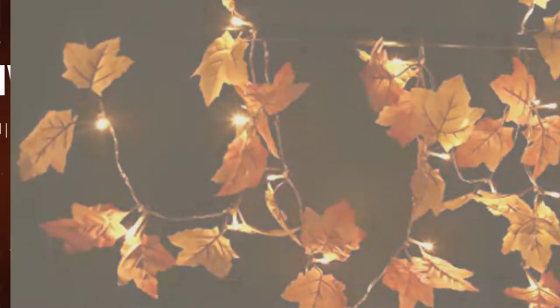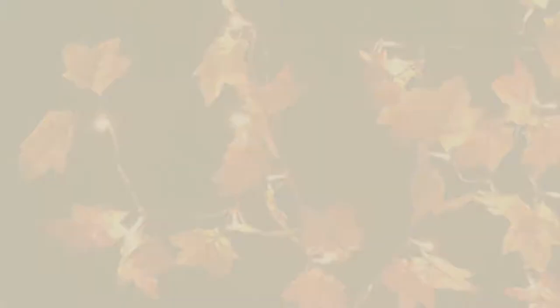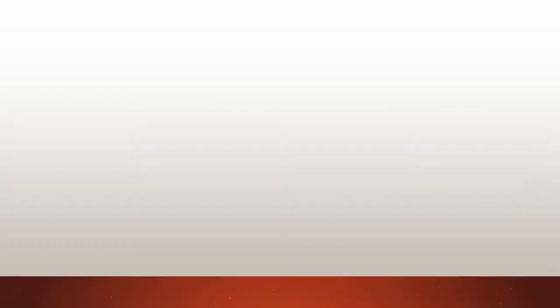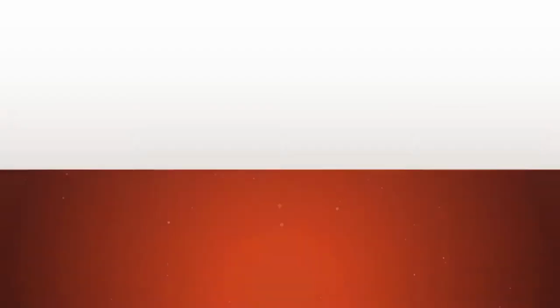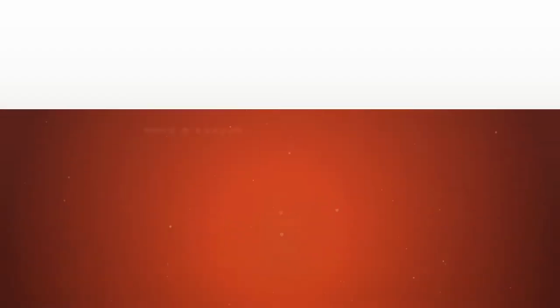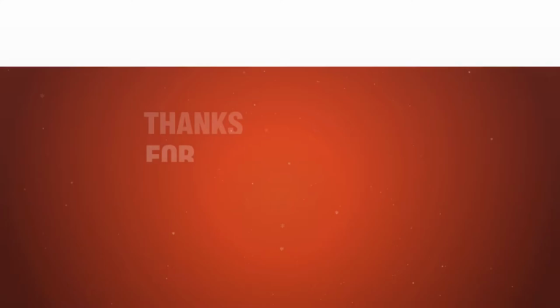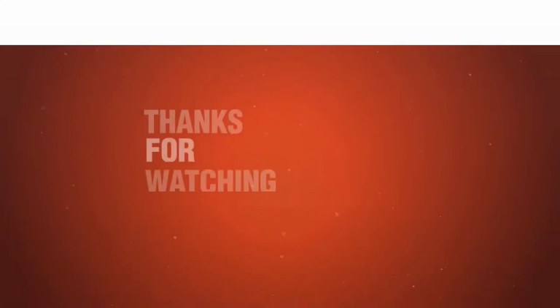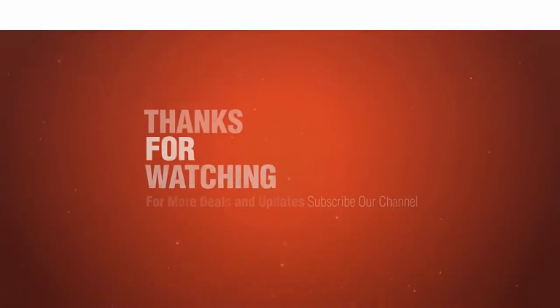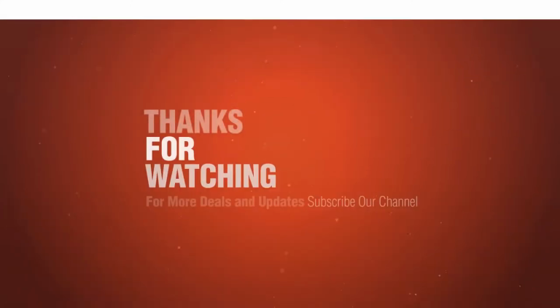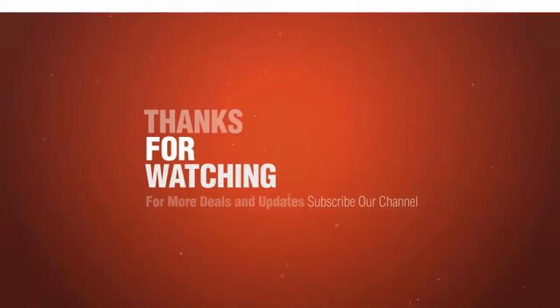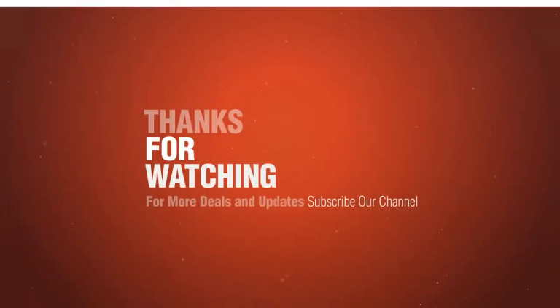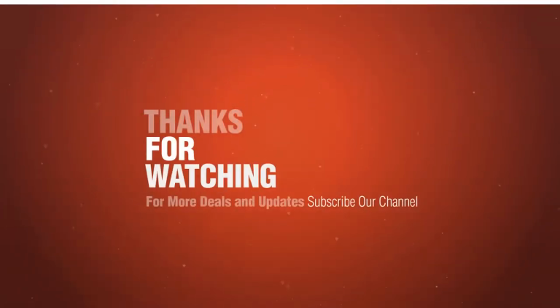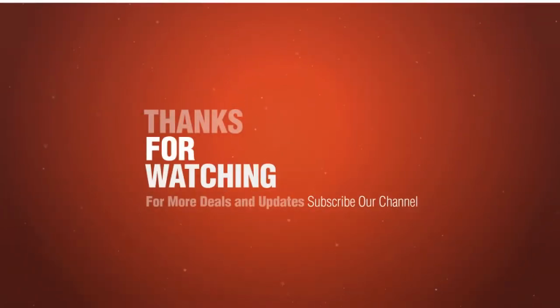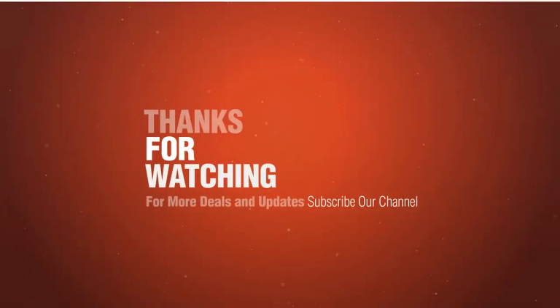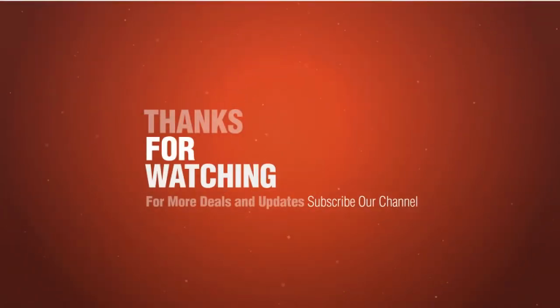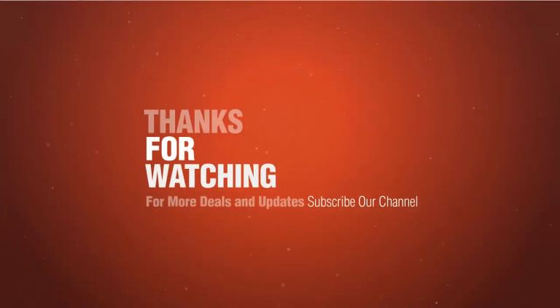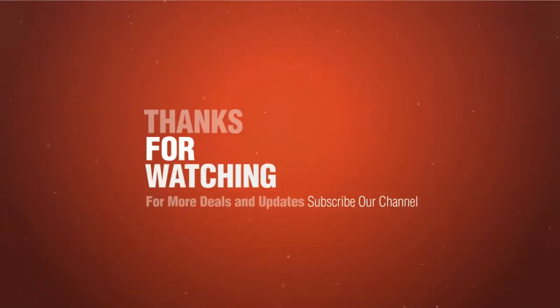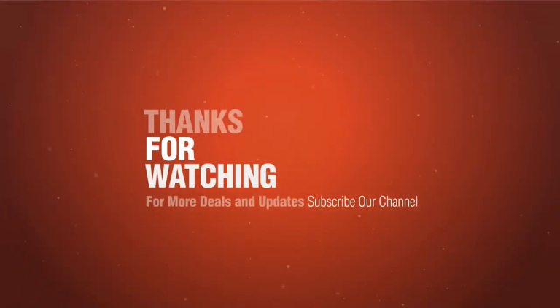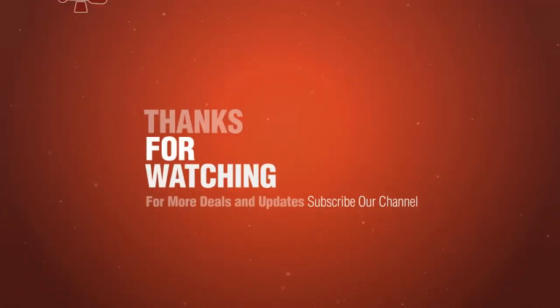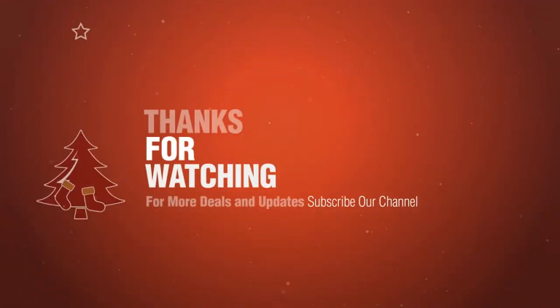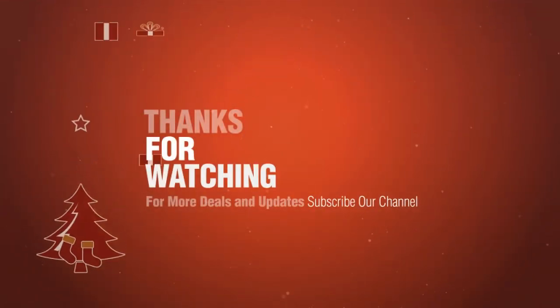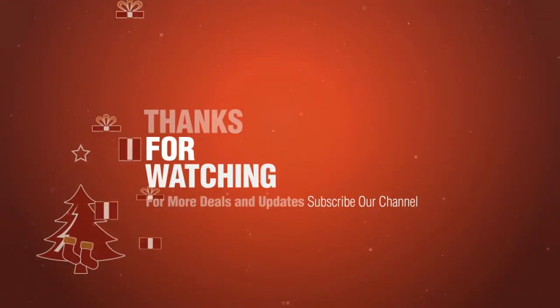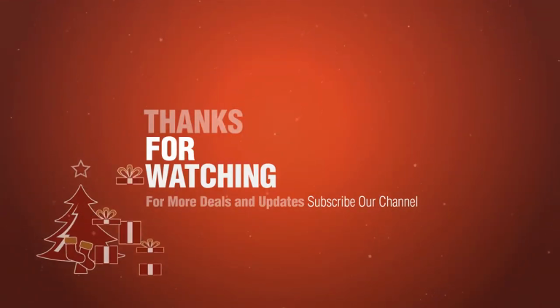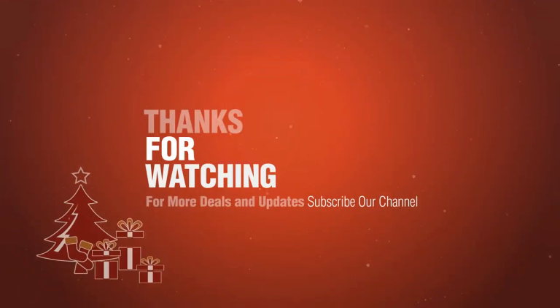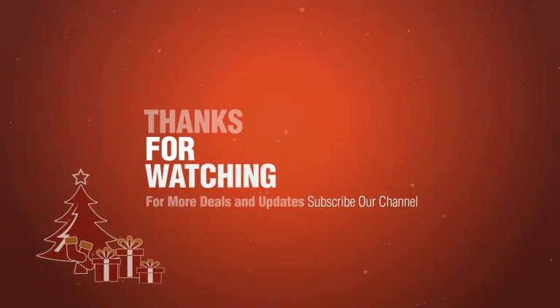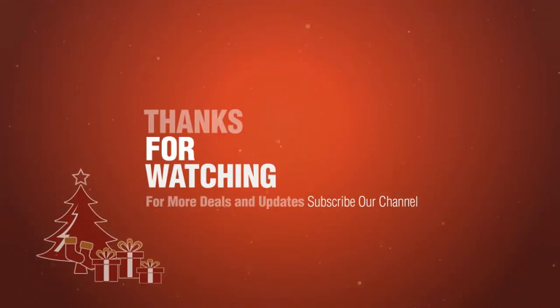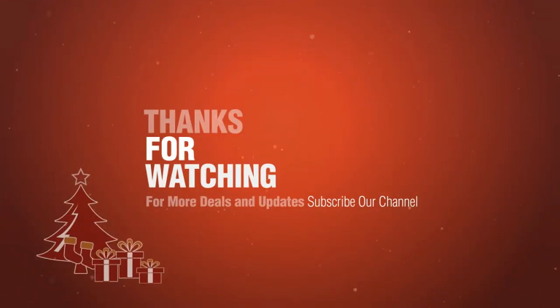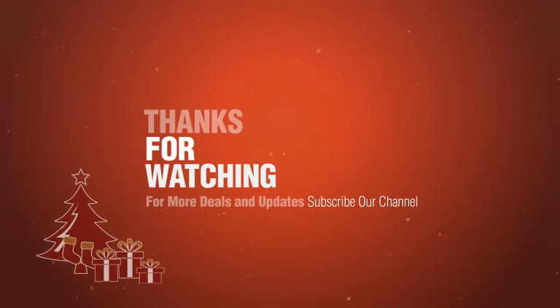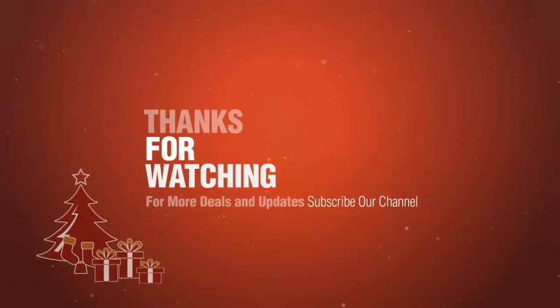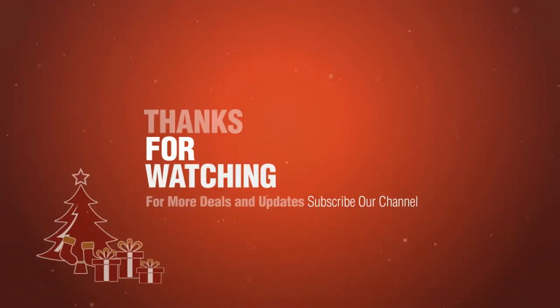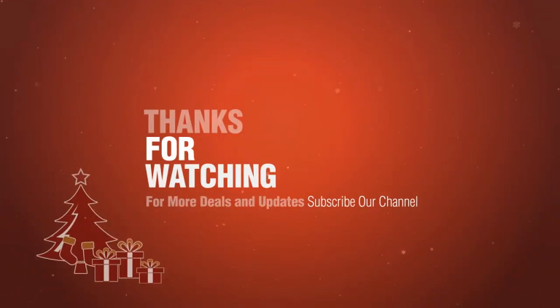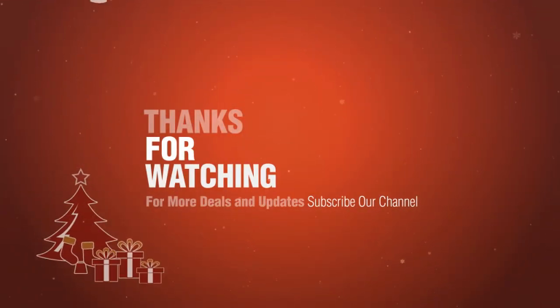Thanks for watching this collection. If you like it, subscribe to our channel.